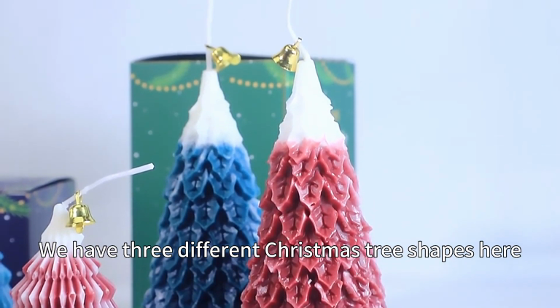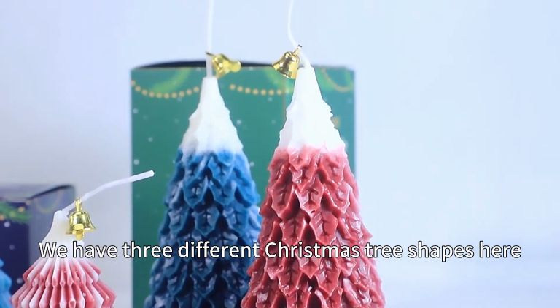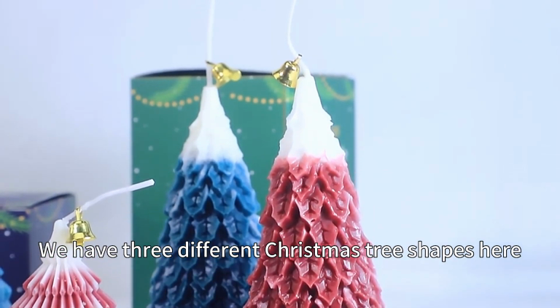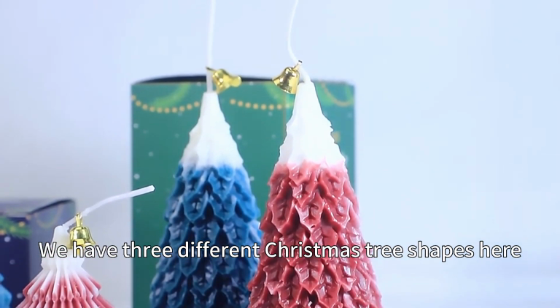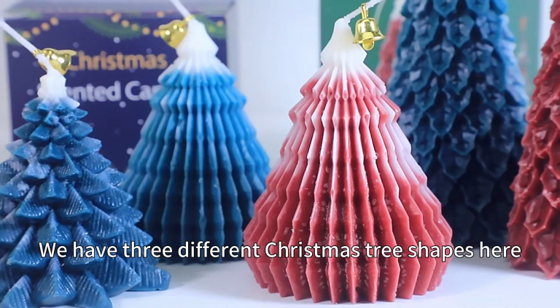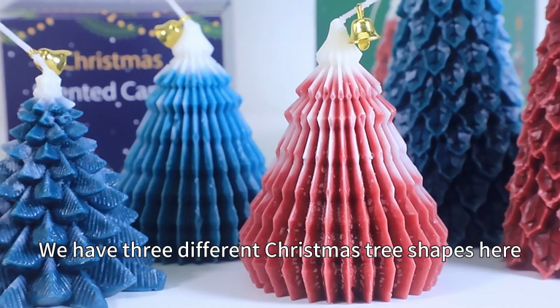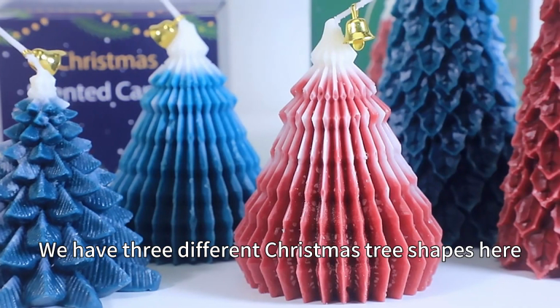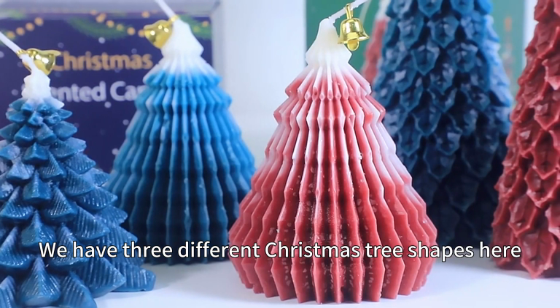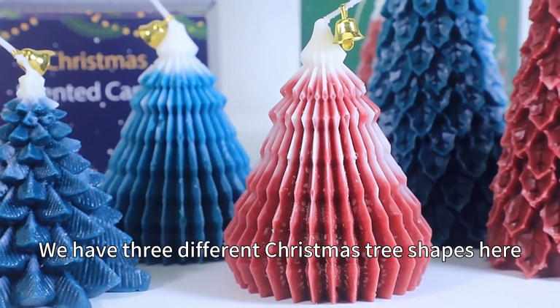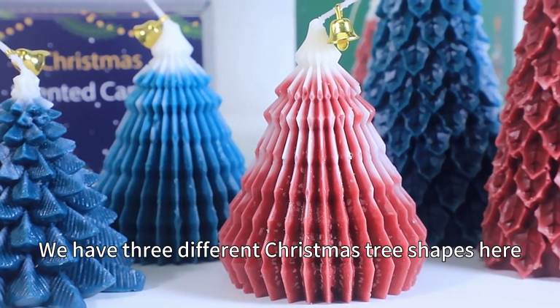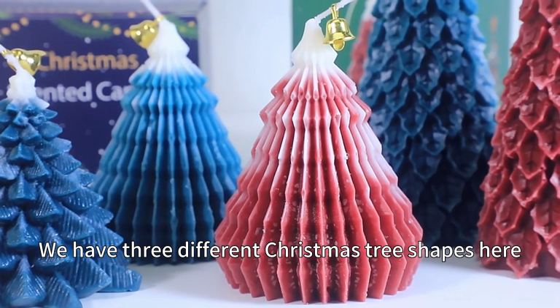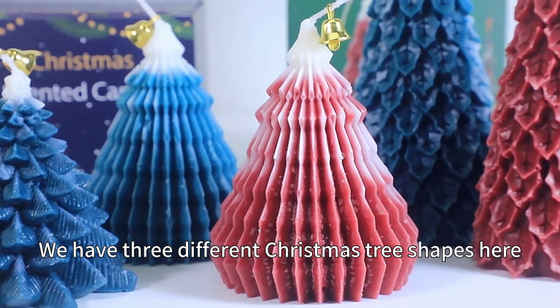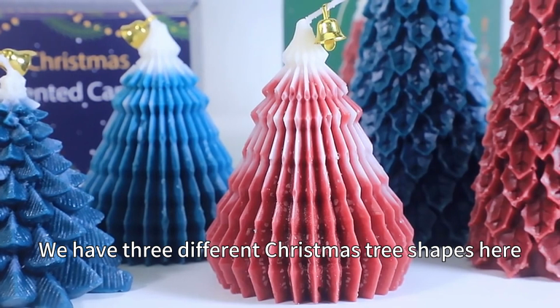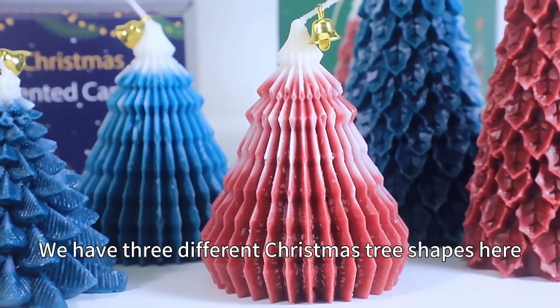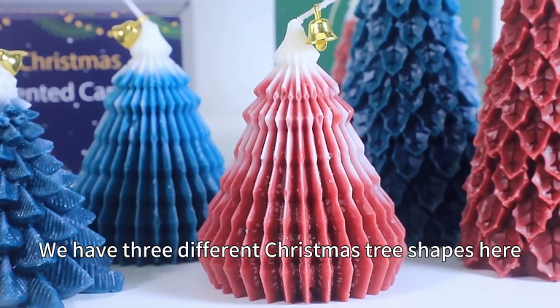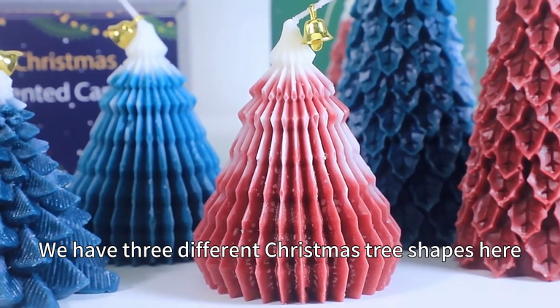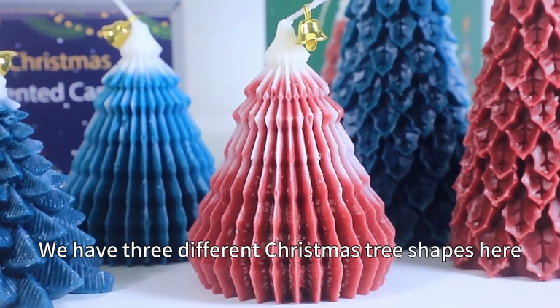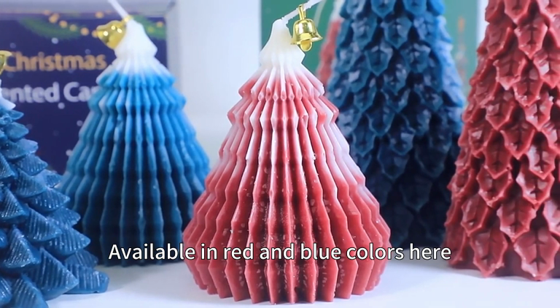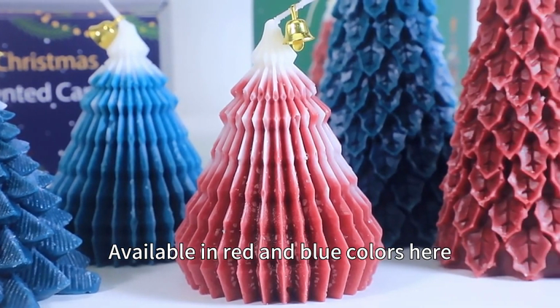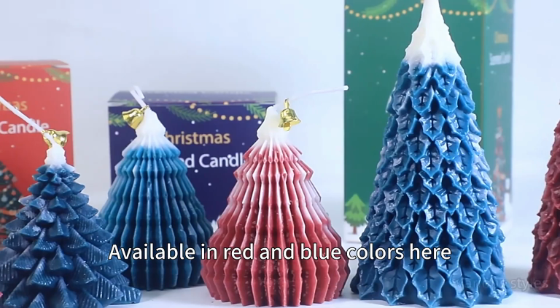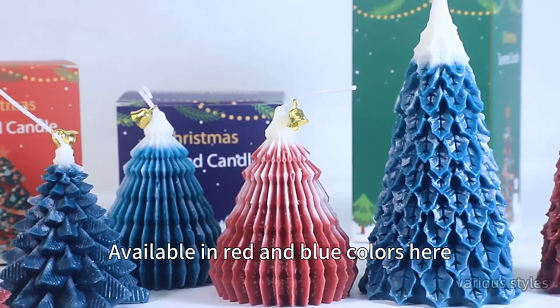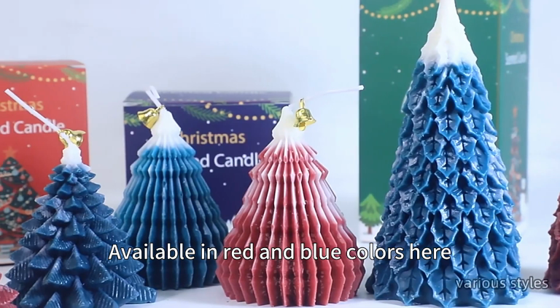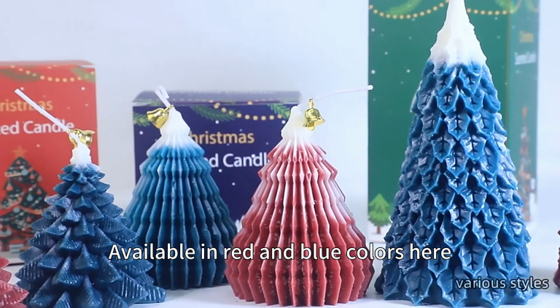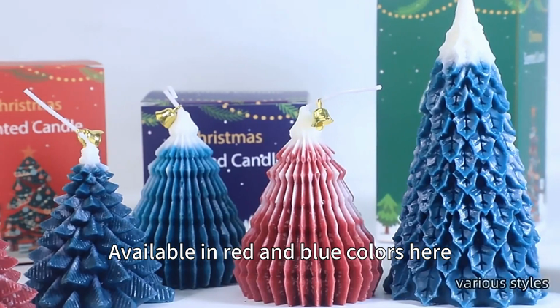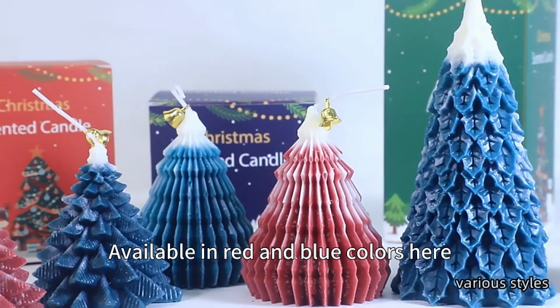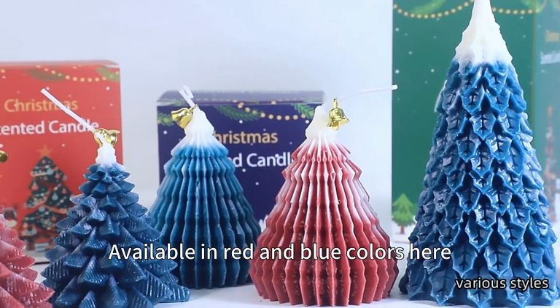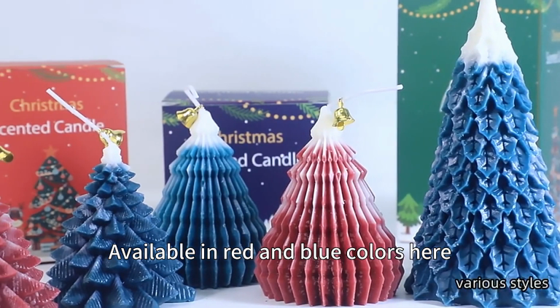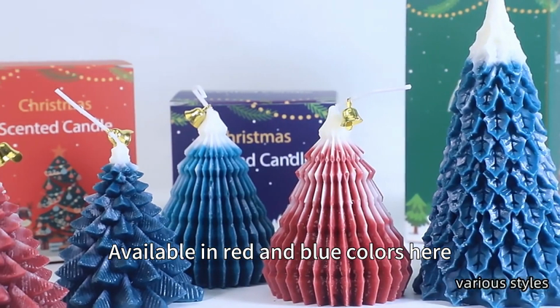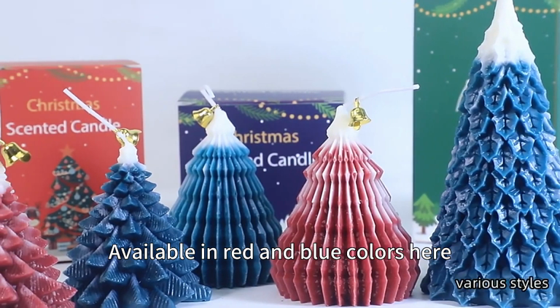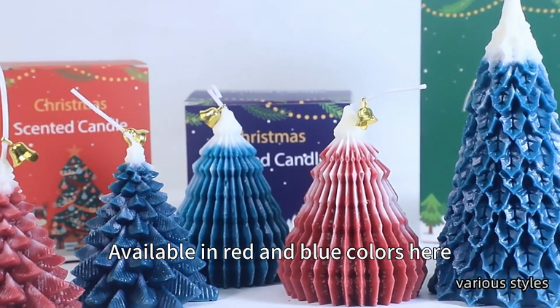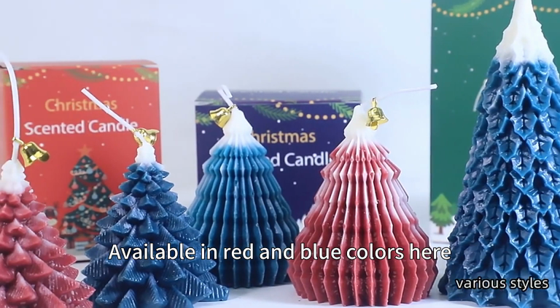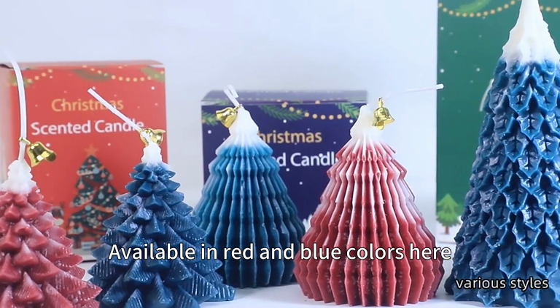We have three different Christmas tree shapes here, available in red and blue colors.